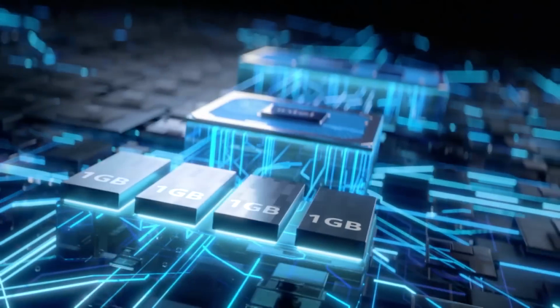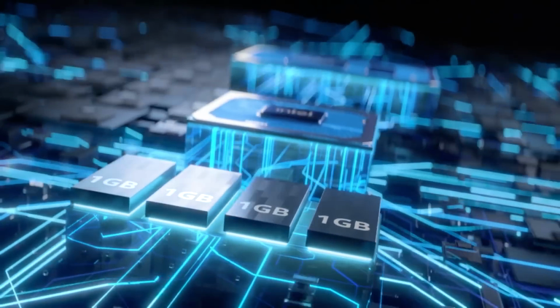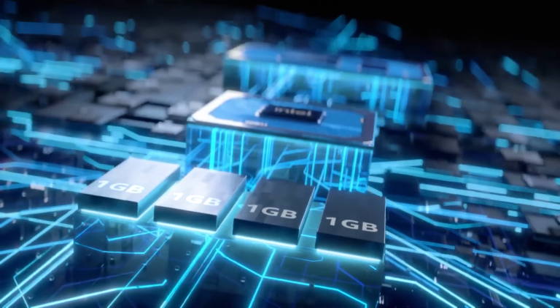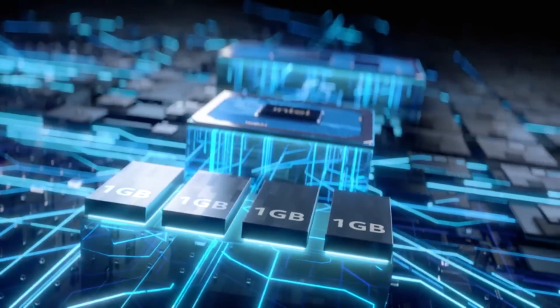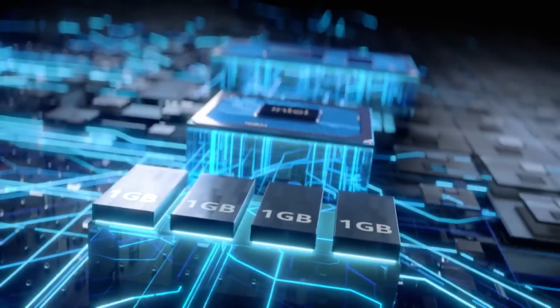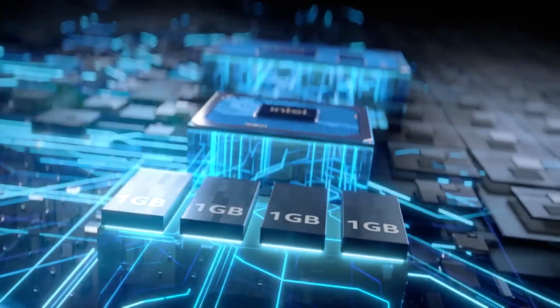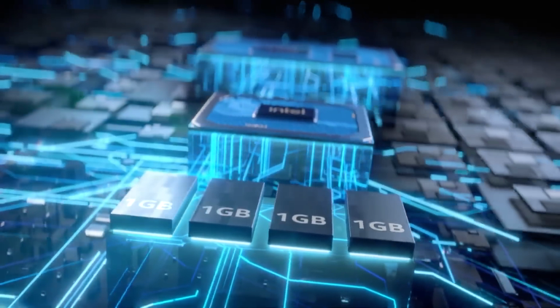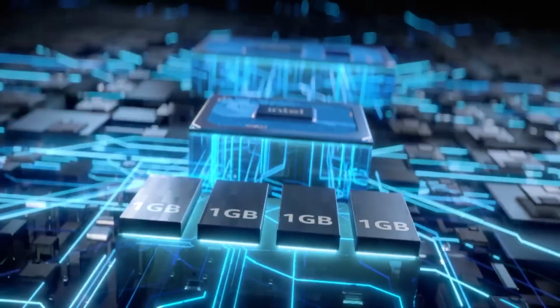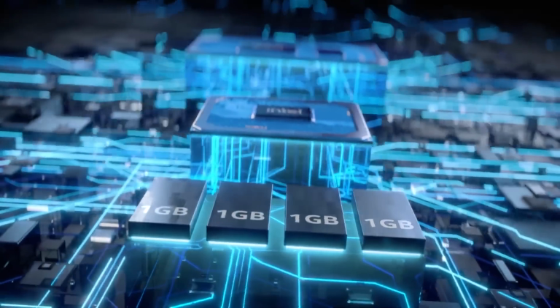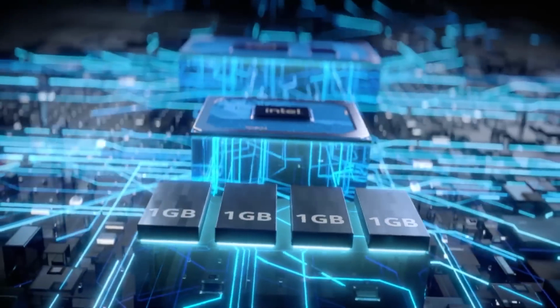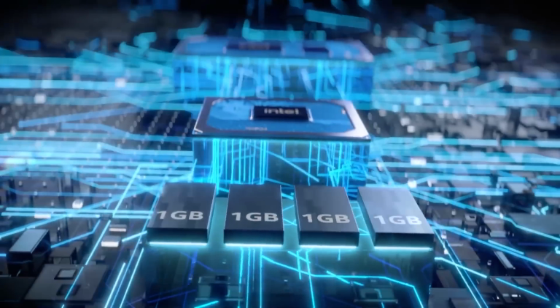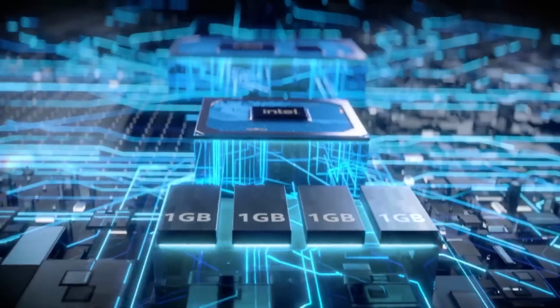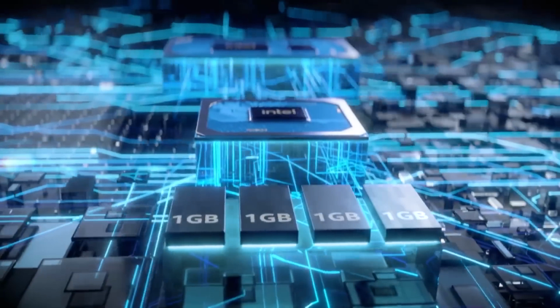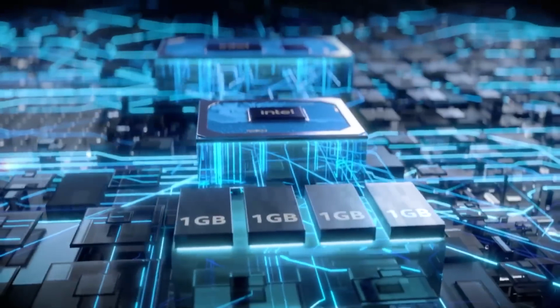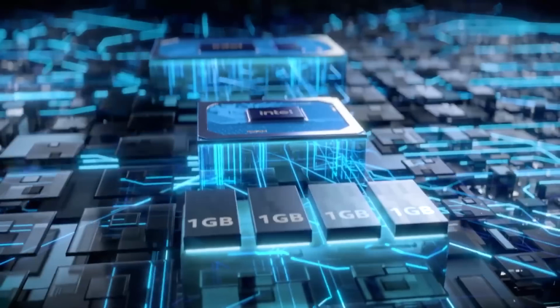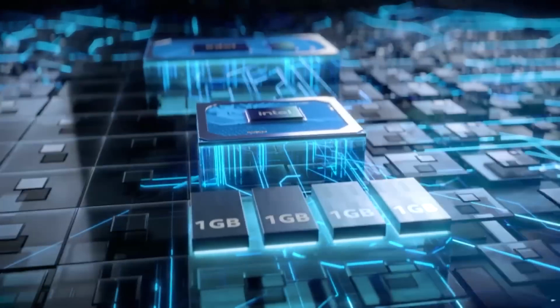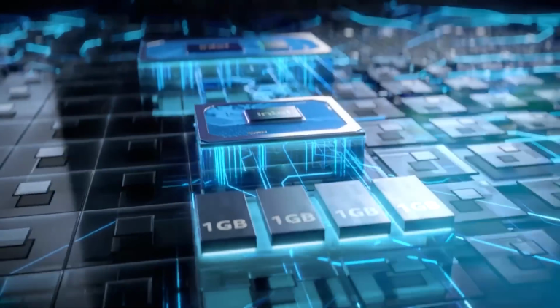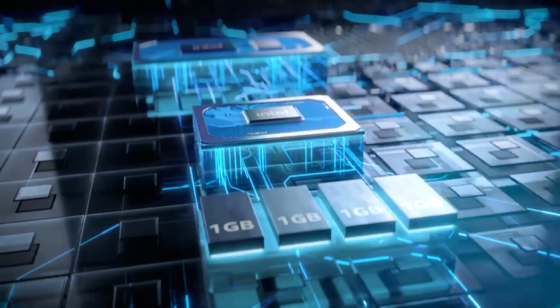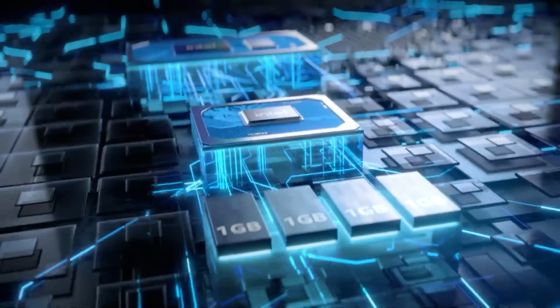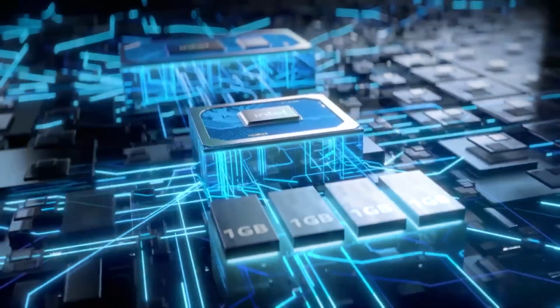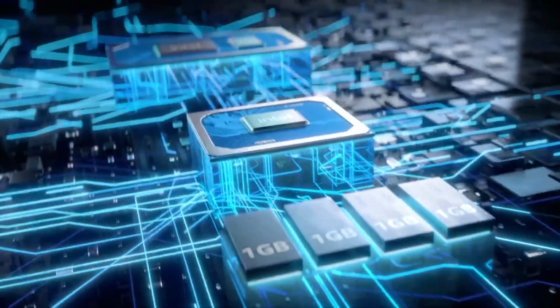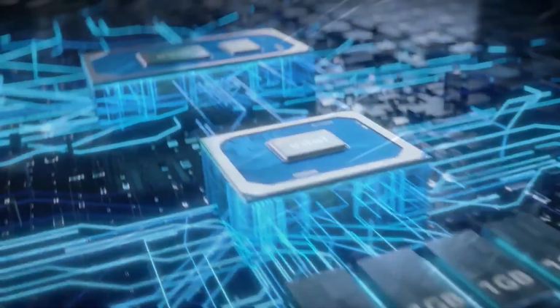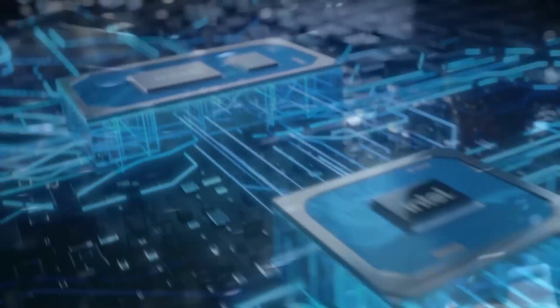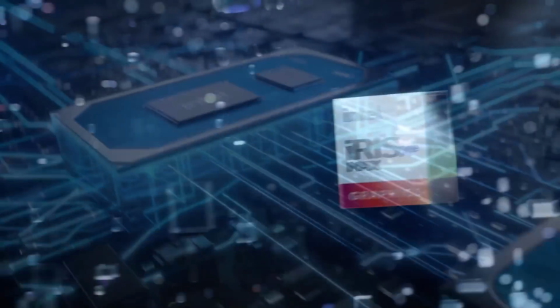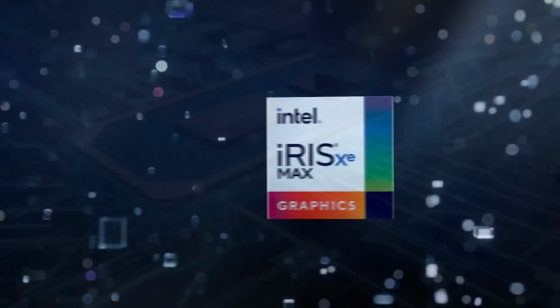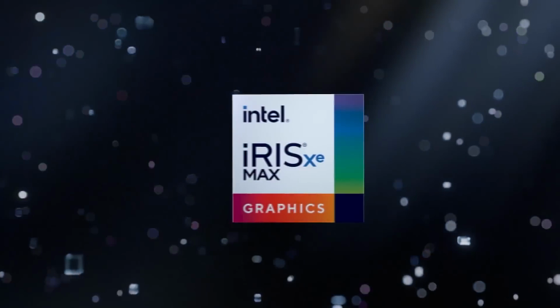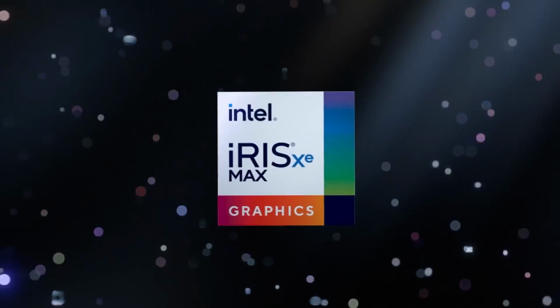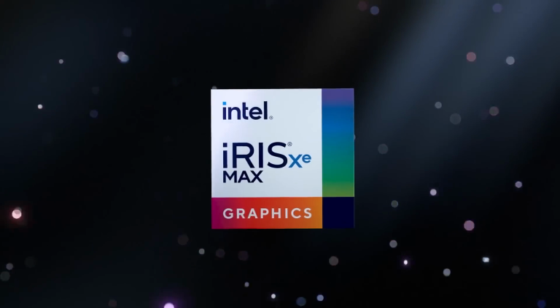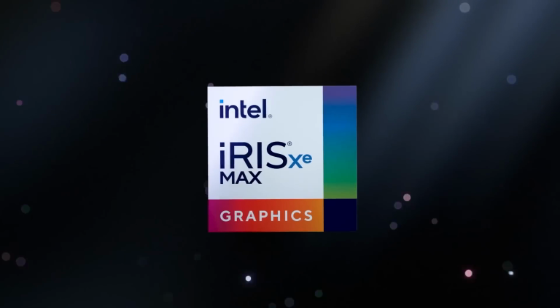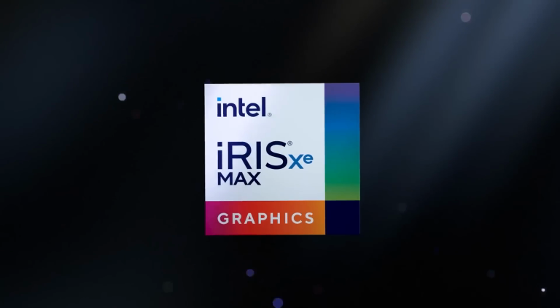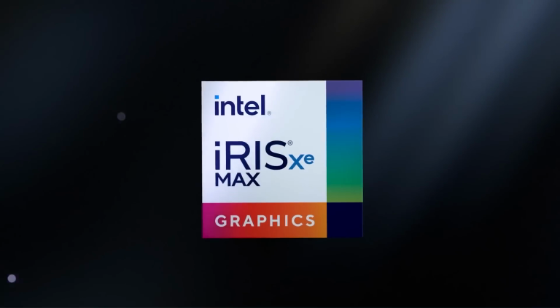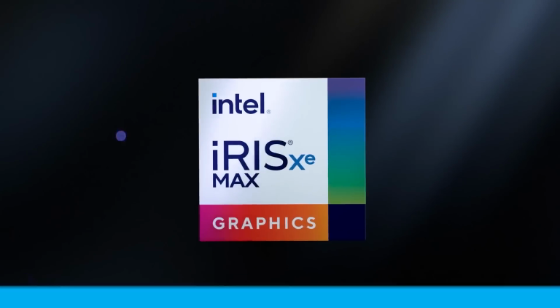We'll have to wait to see how this translates into higher-end products, but Intel could be quite competitive. Time, as always, will tell.